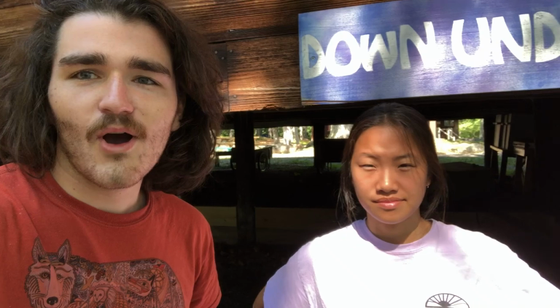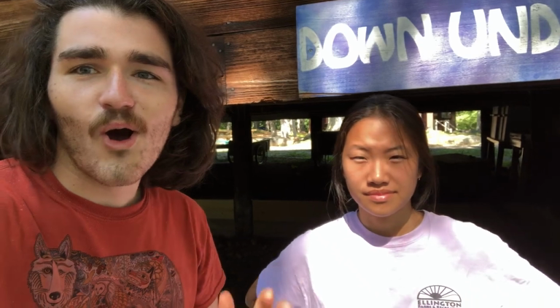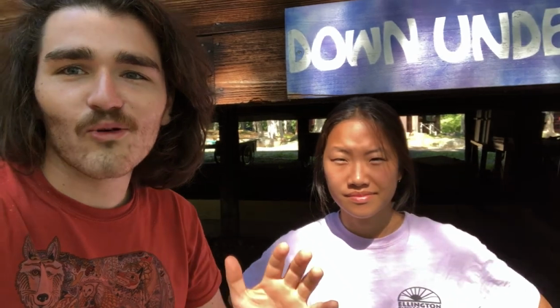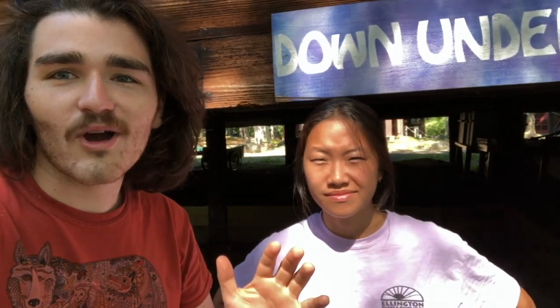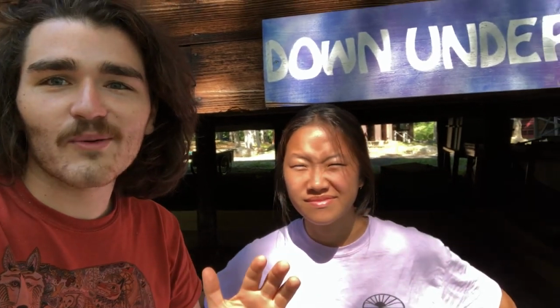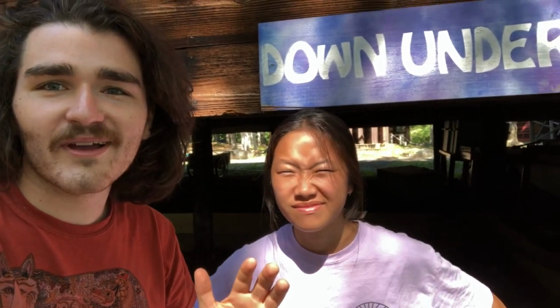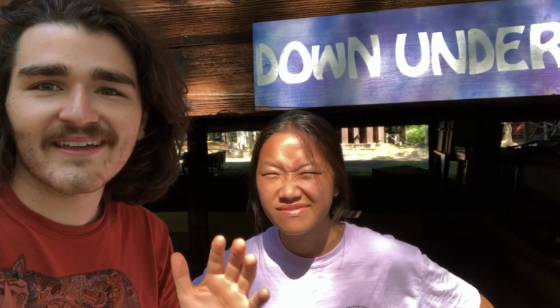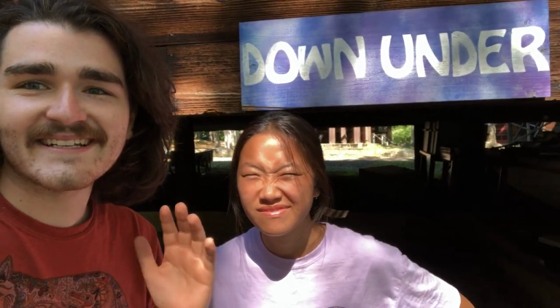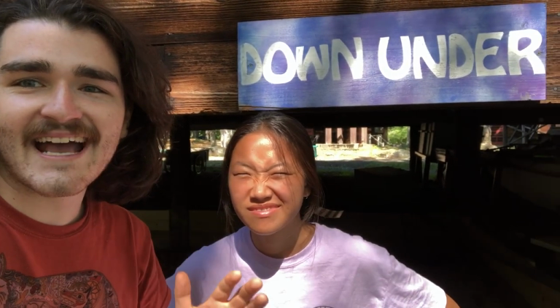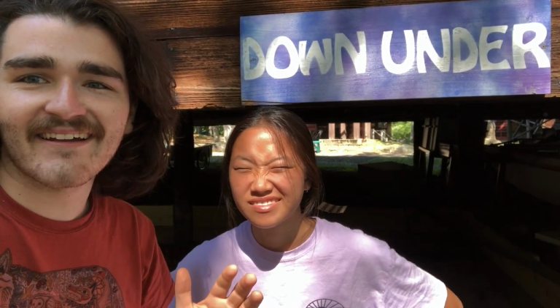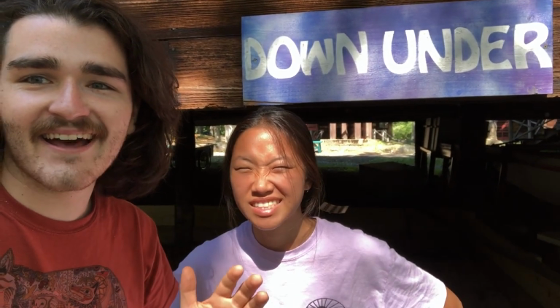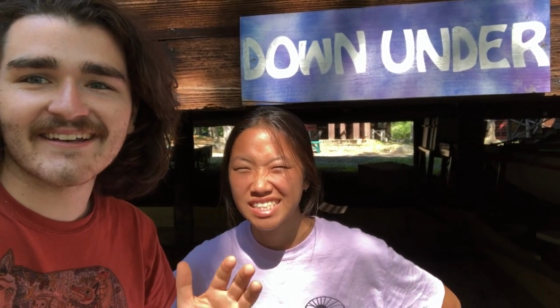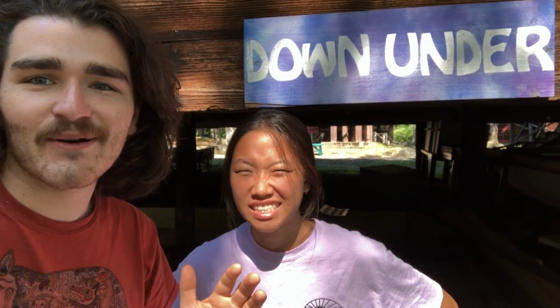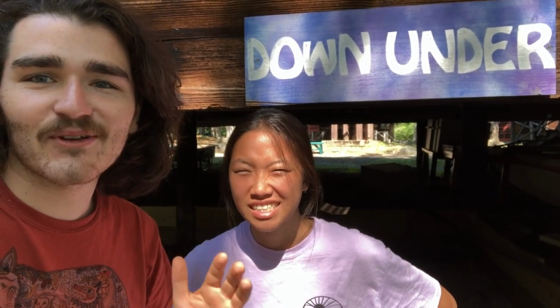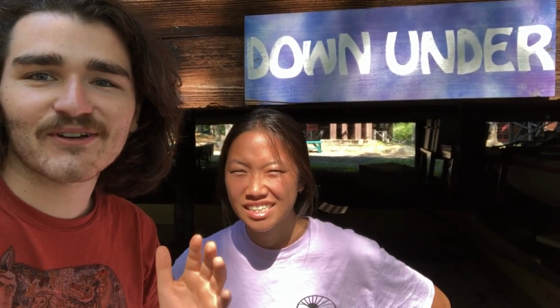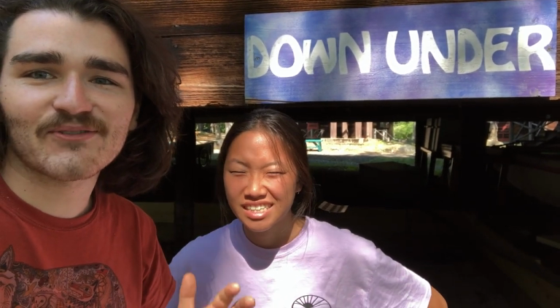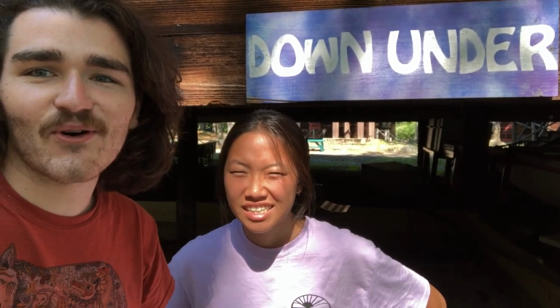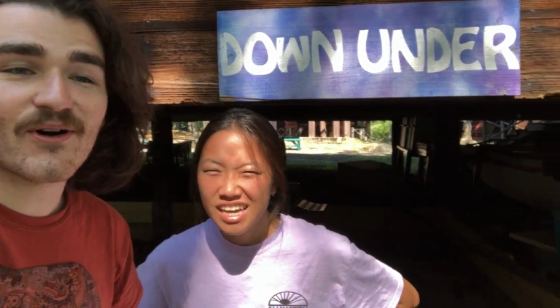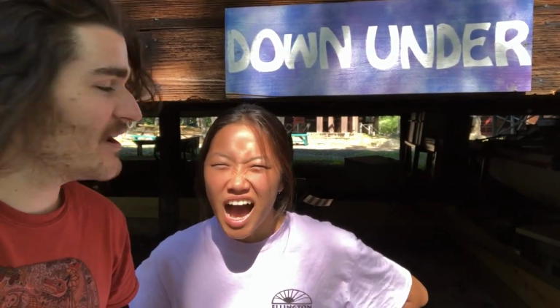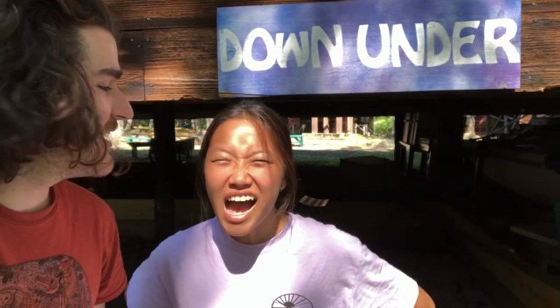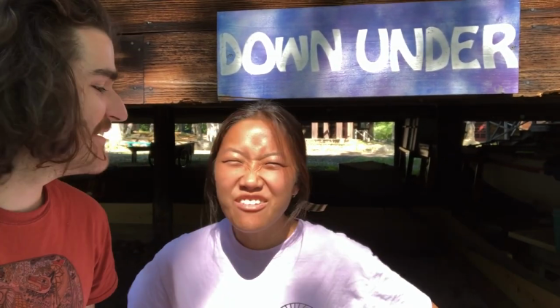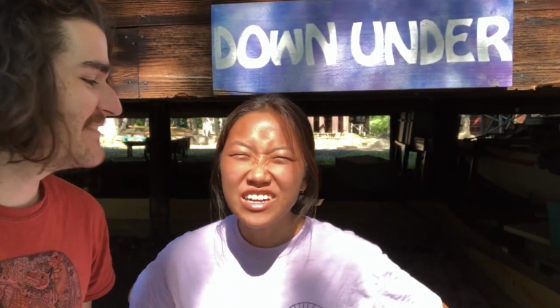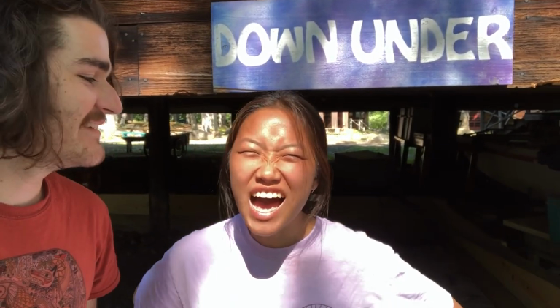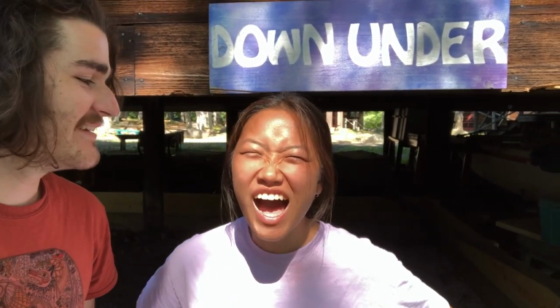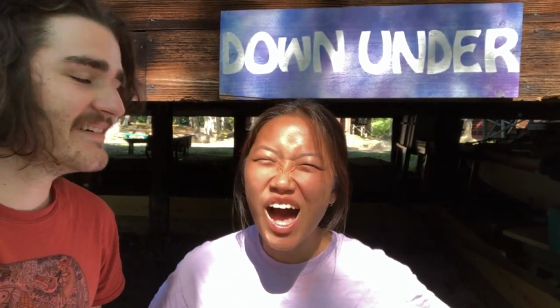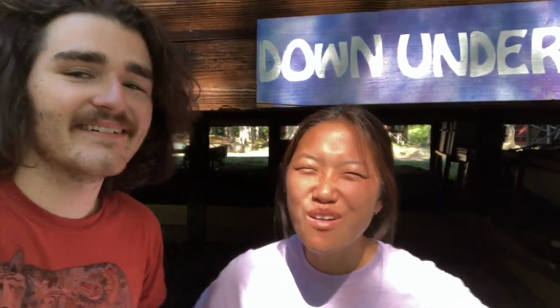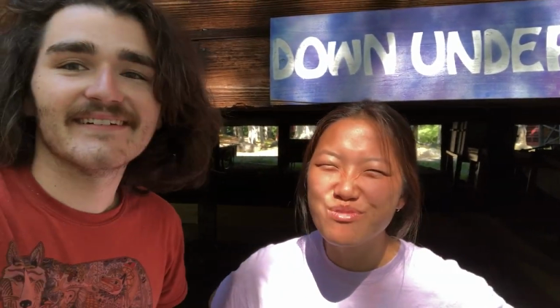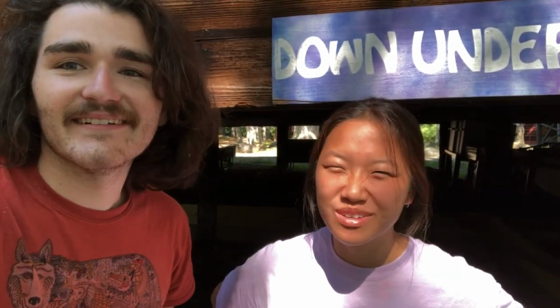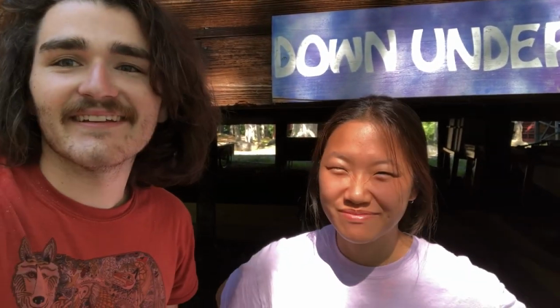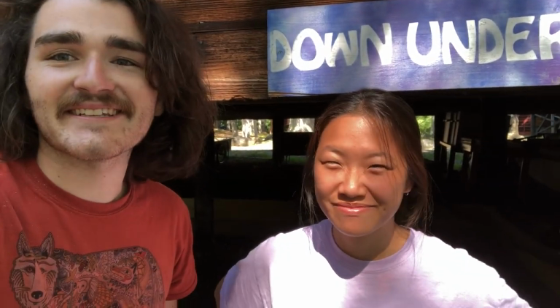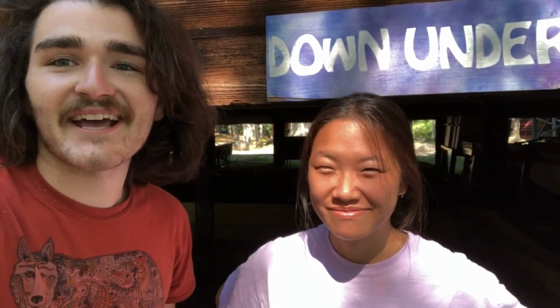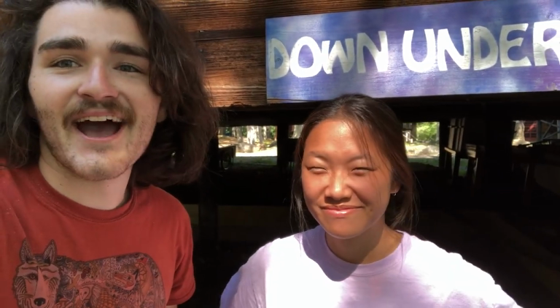All right, we're here in the Down Under. We're looking for a heffalump! Let's go!